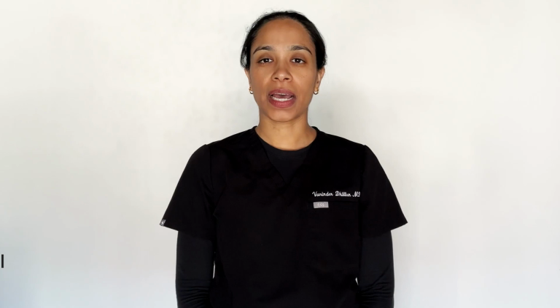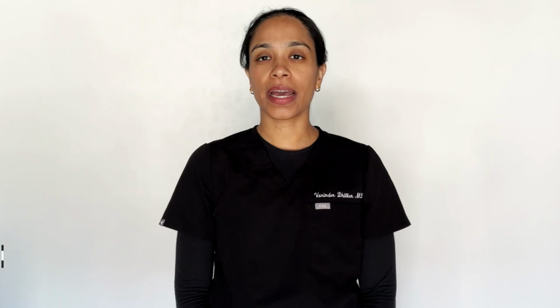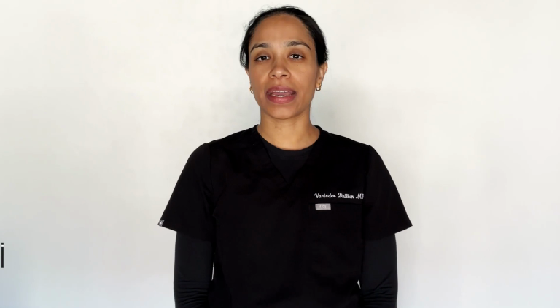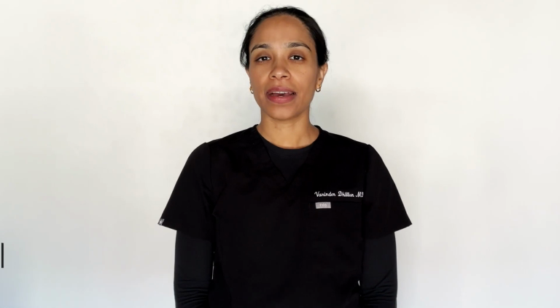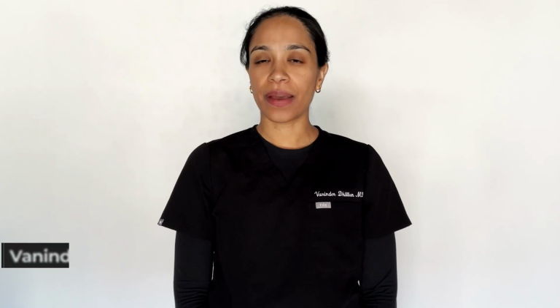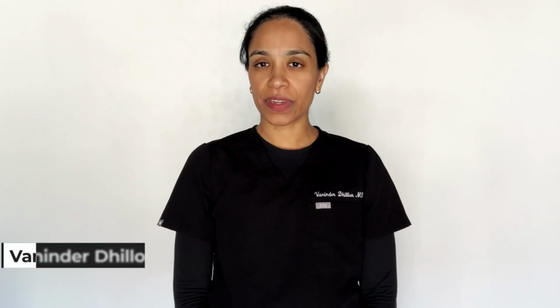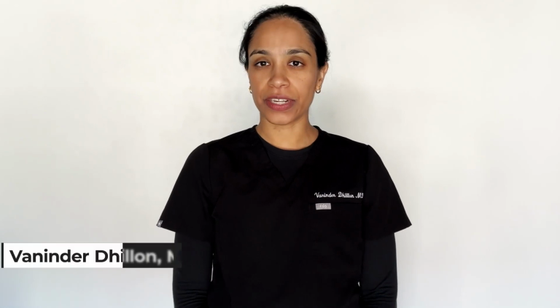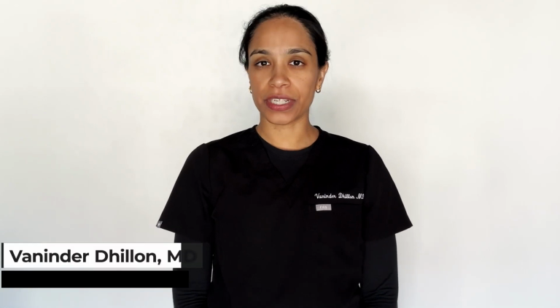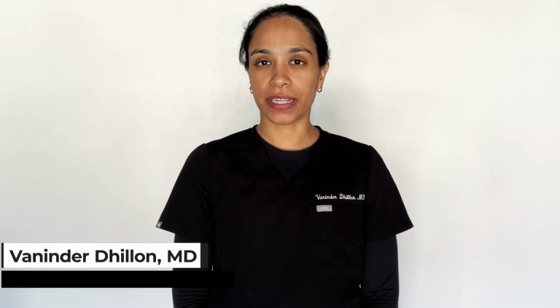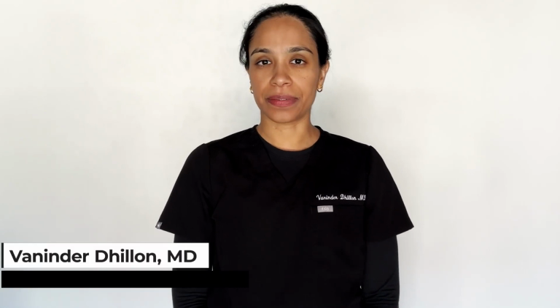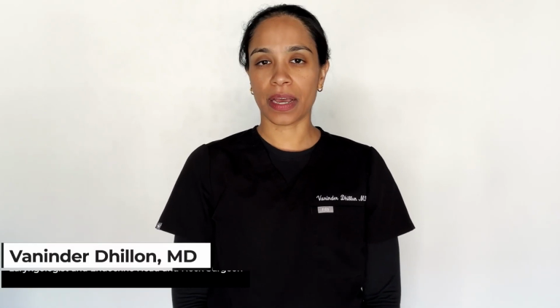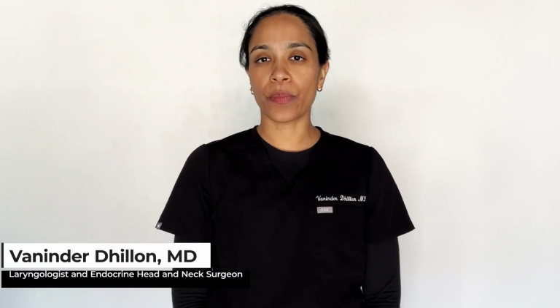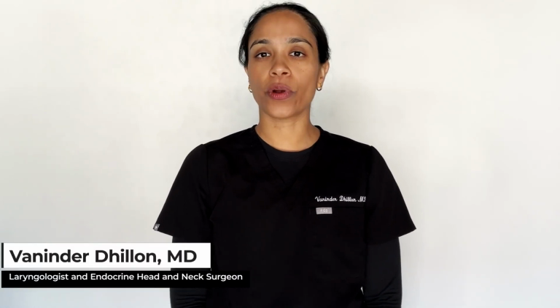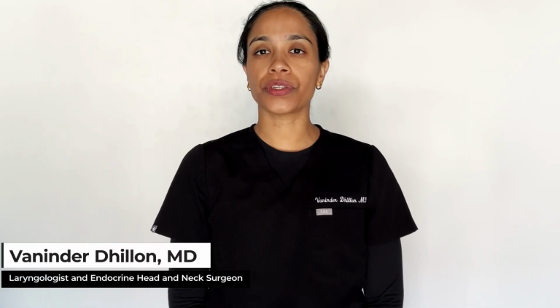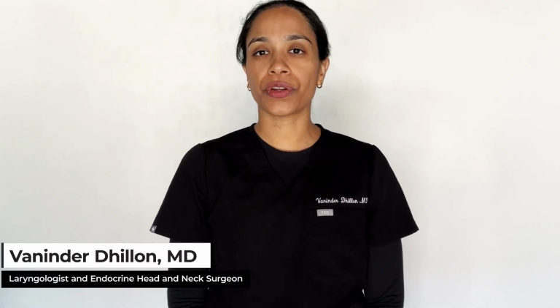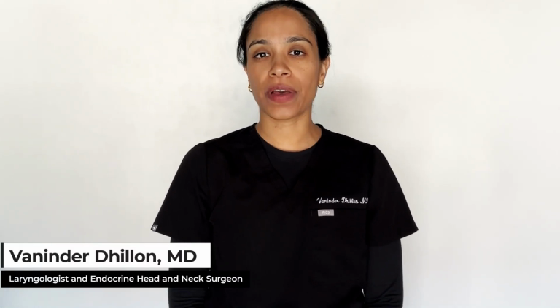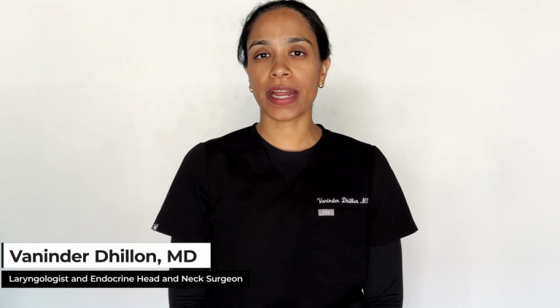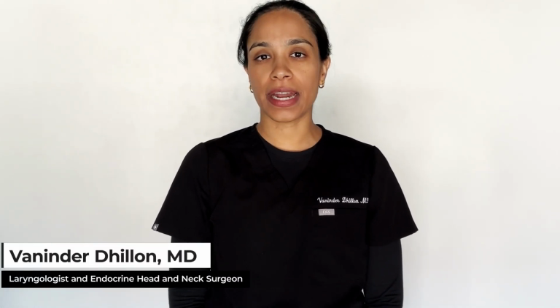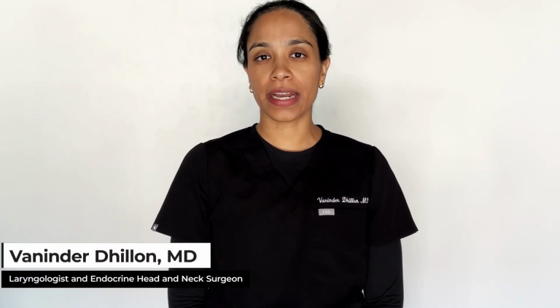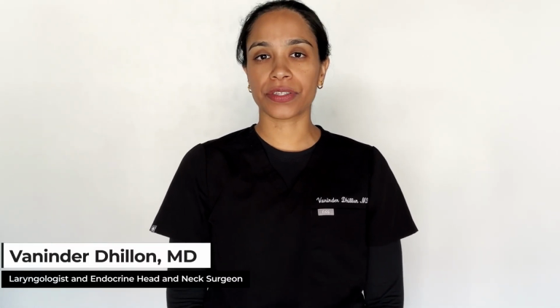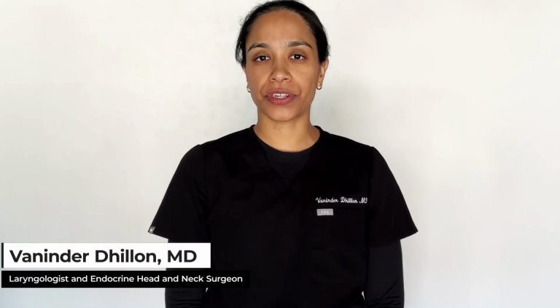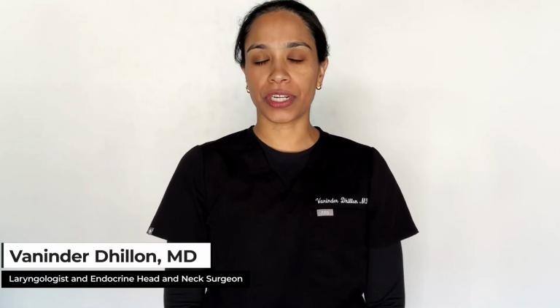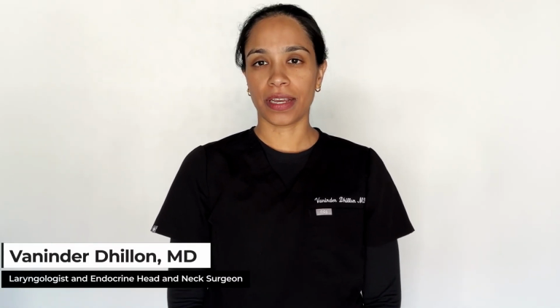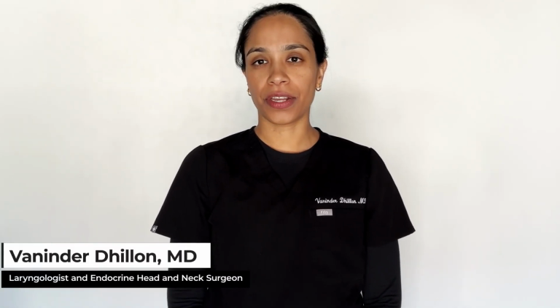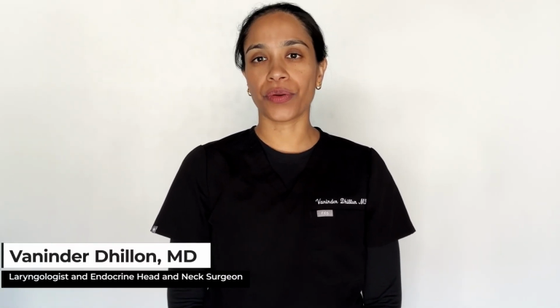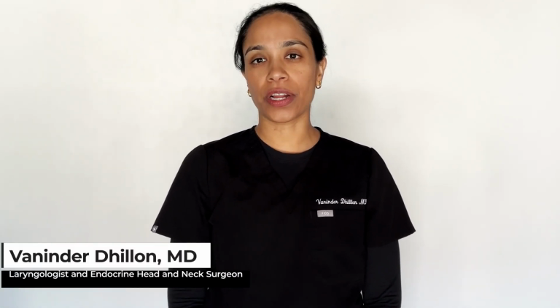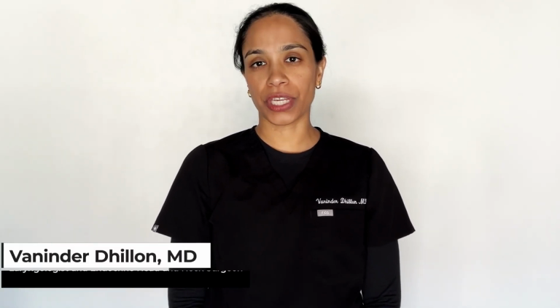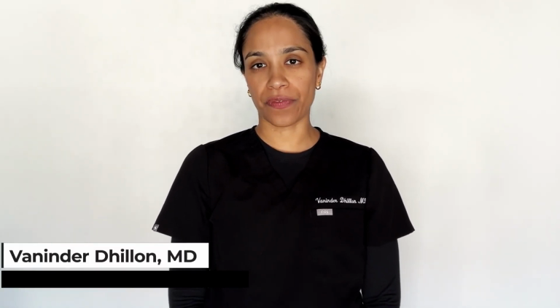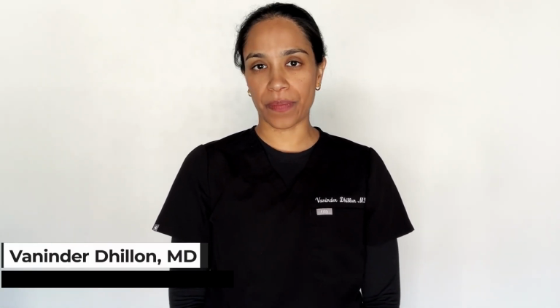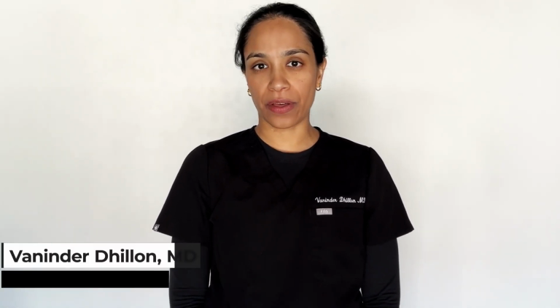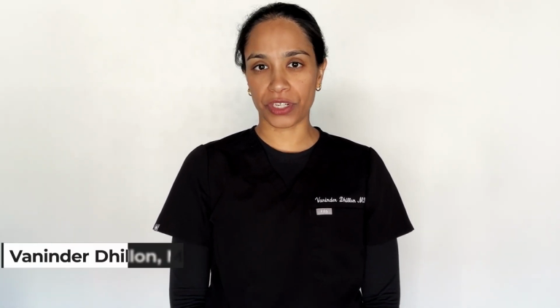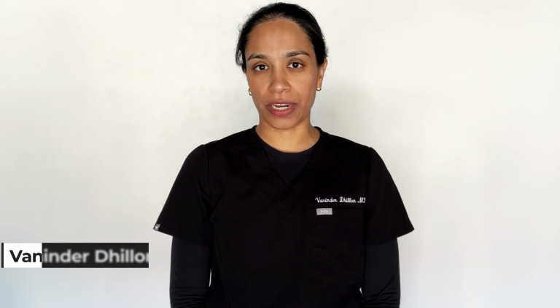Hi, I'm Beninder Dillon. I'm a board-certified head and neck surgeon and you're watching the FemHealth Channel.